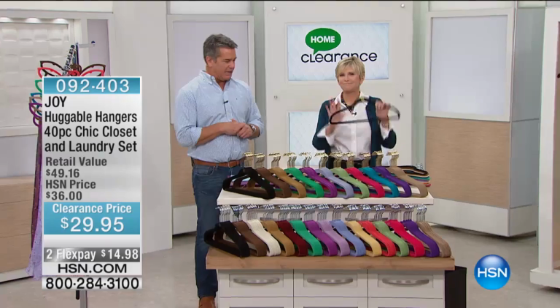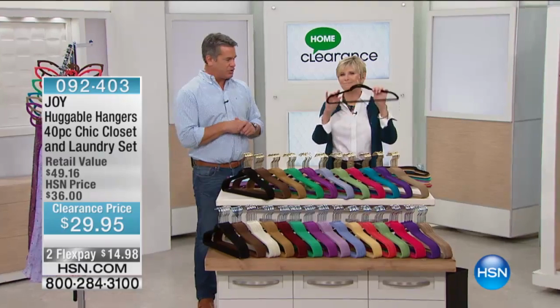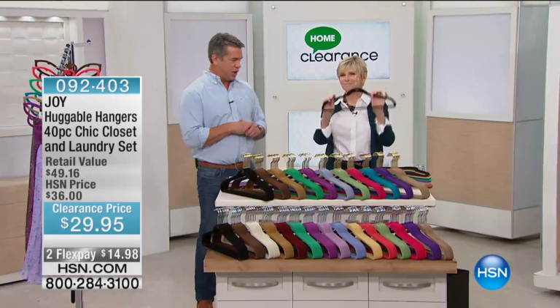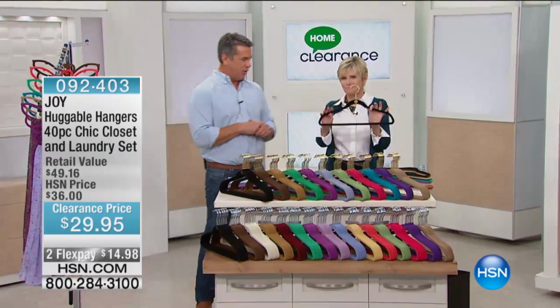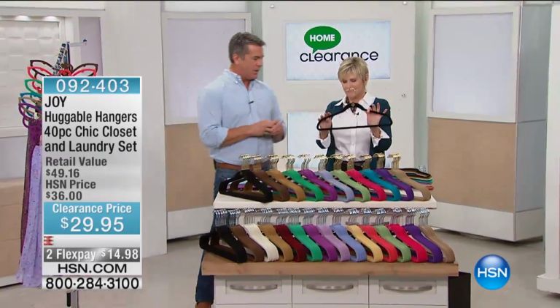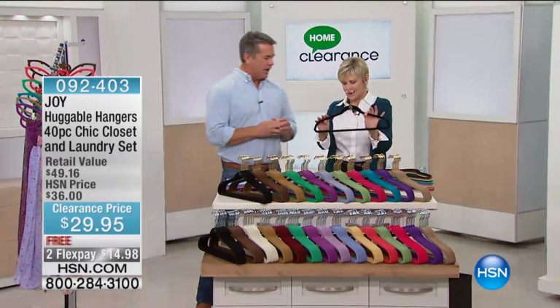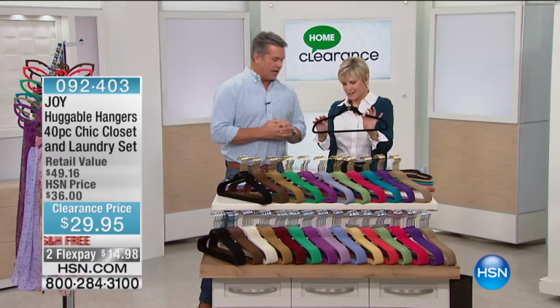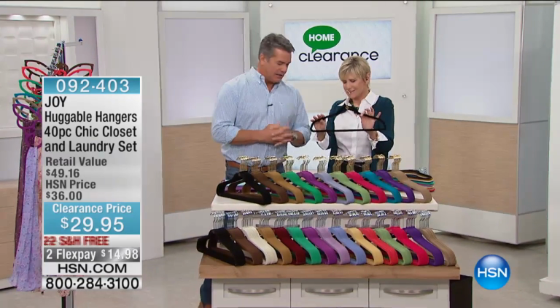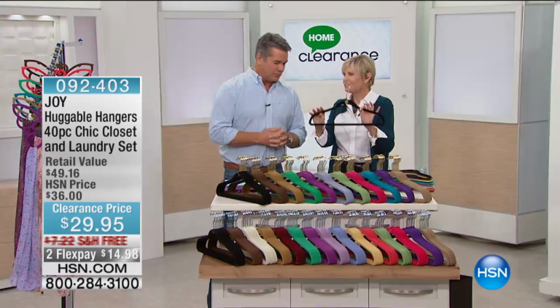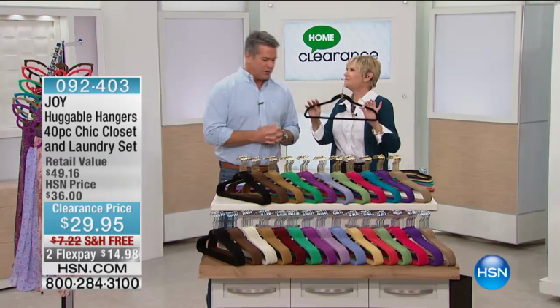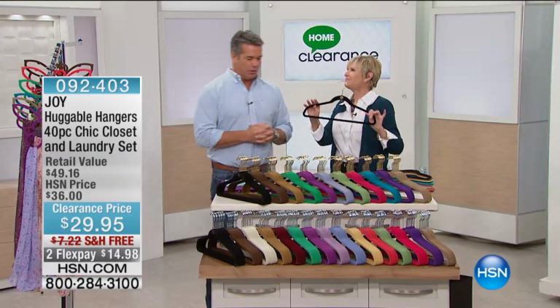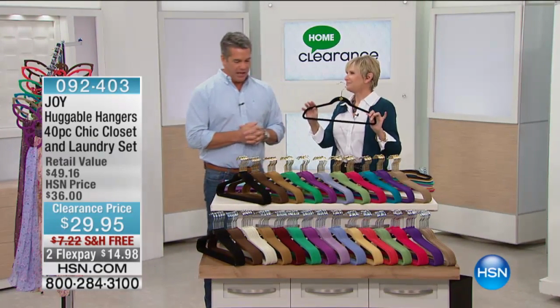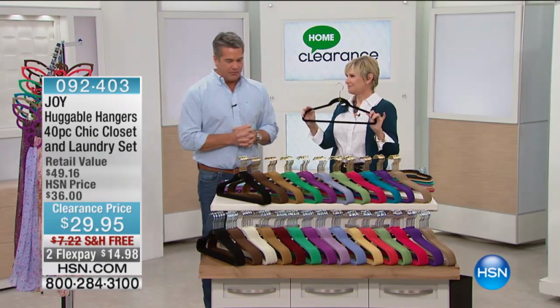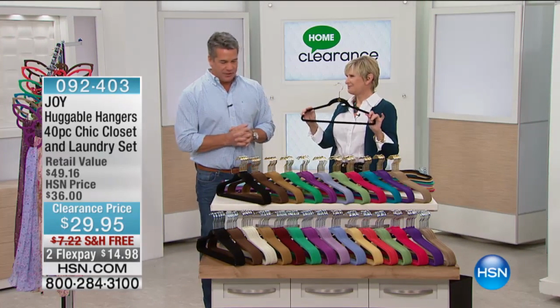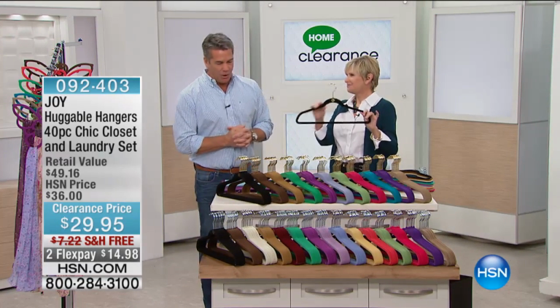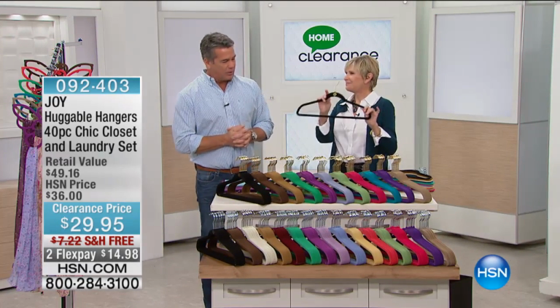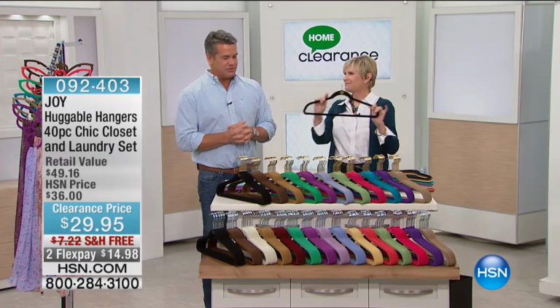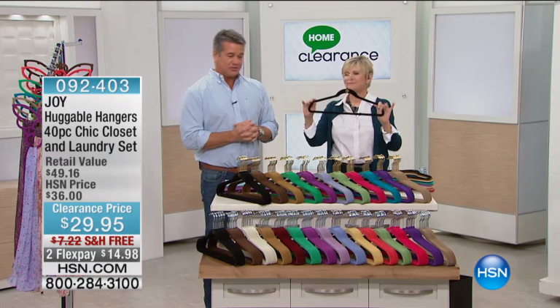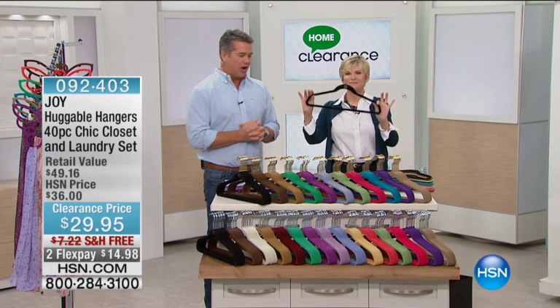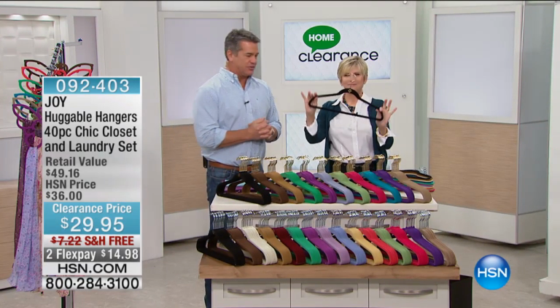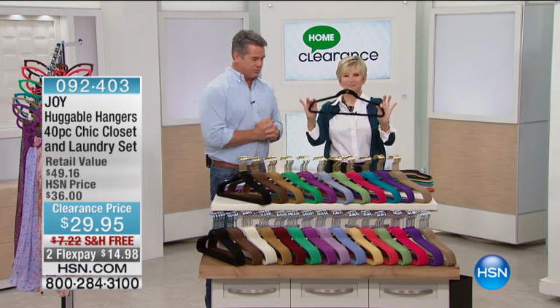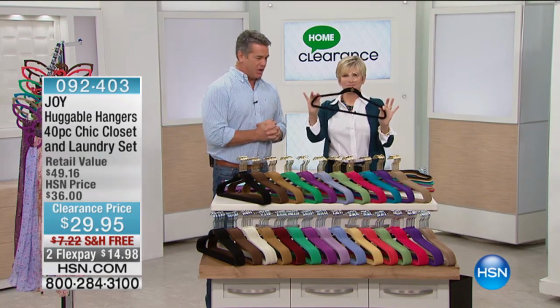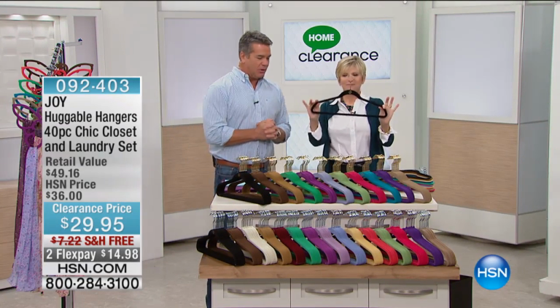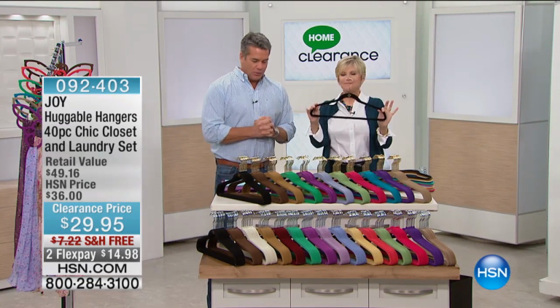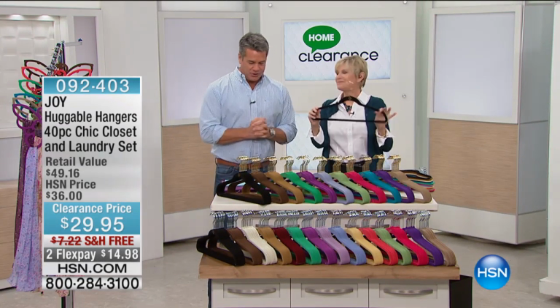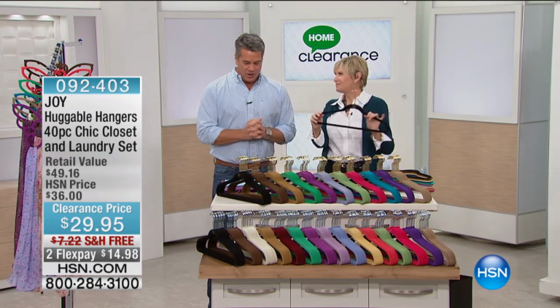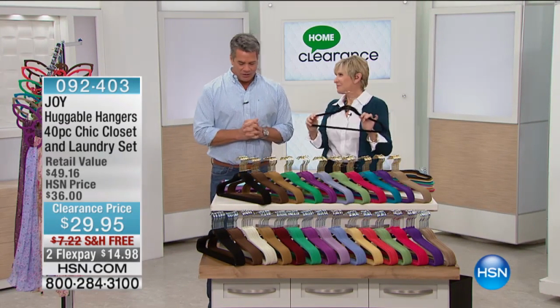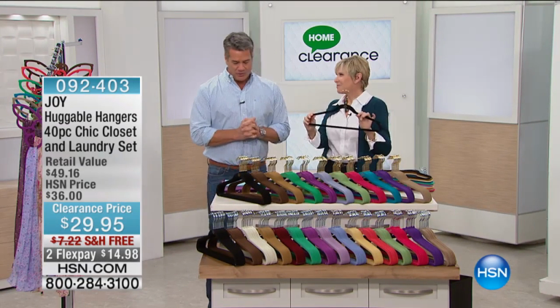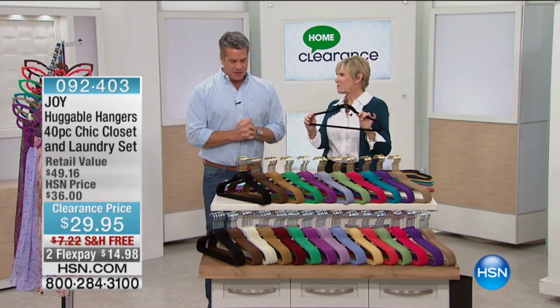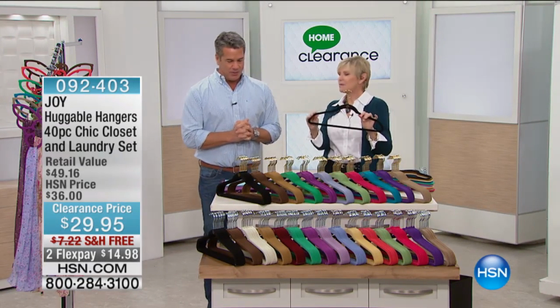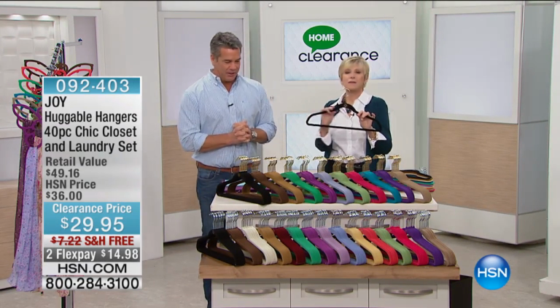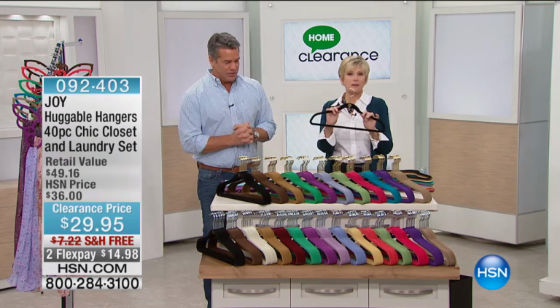I have a show, unless we brought out the always stars of the show, which are Joy's Huggable Hangers.